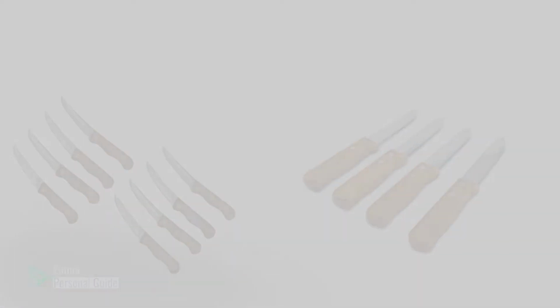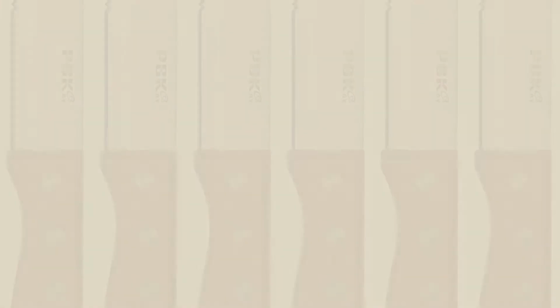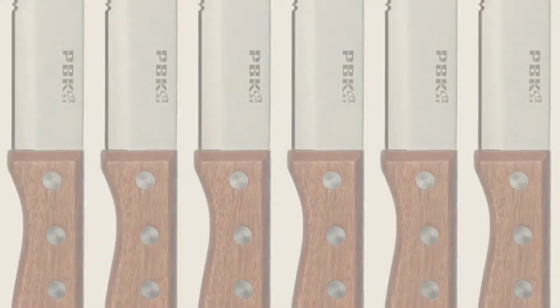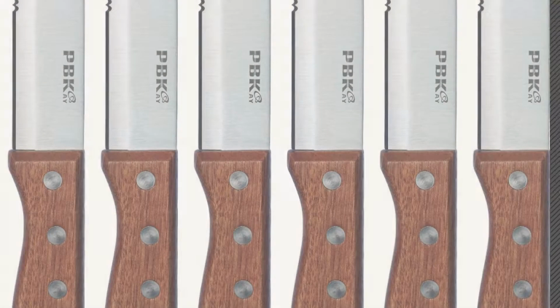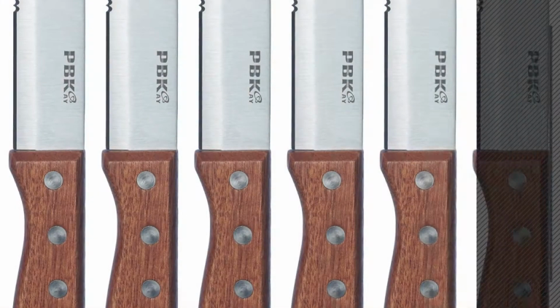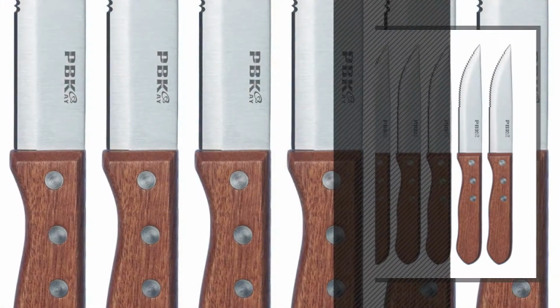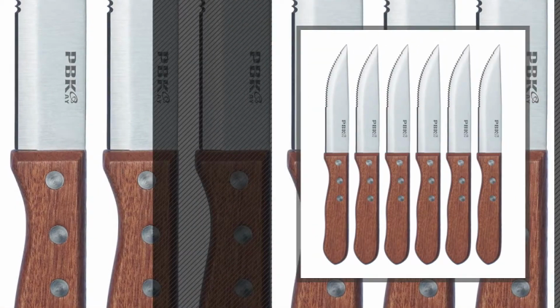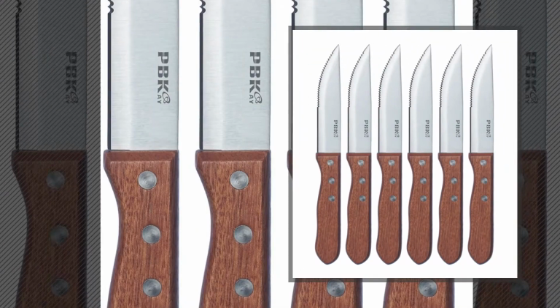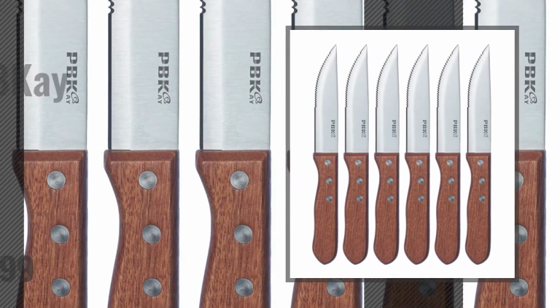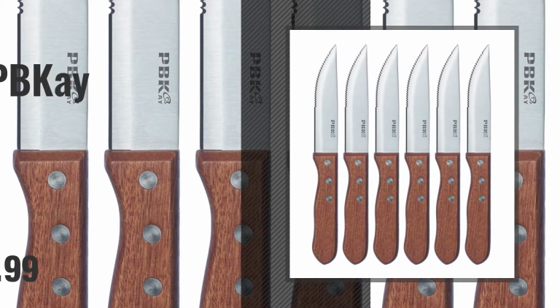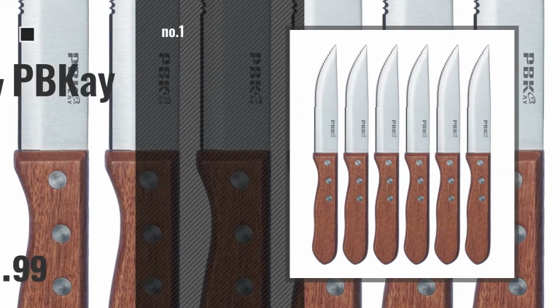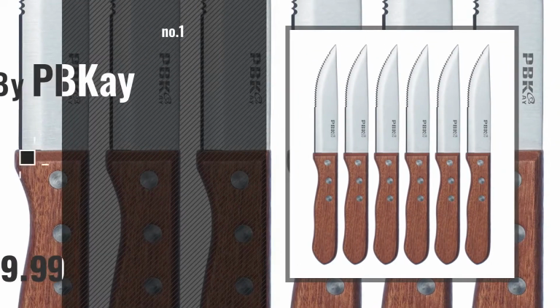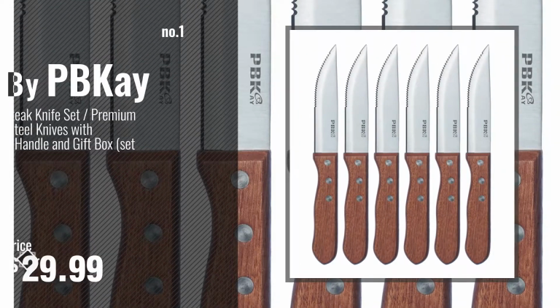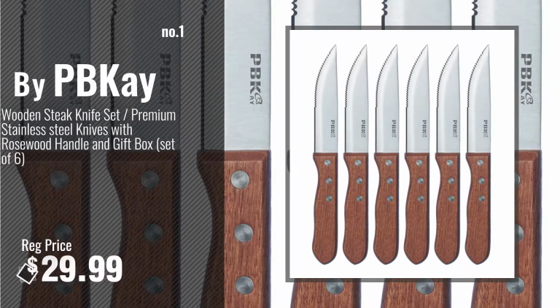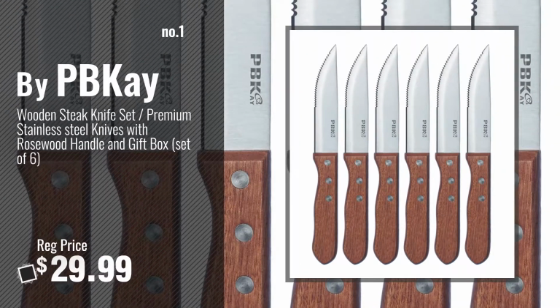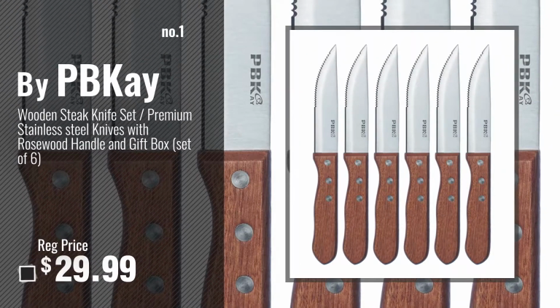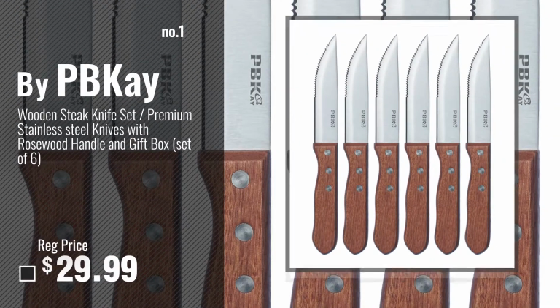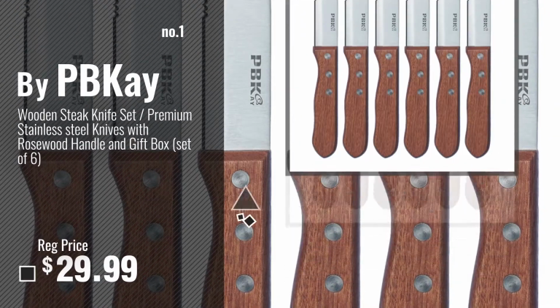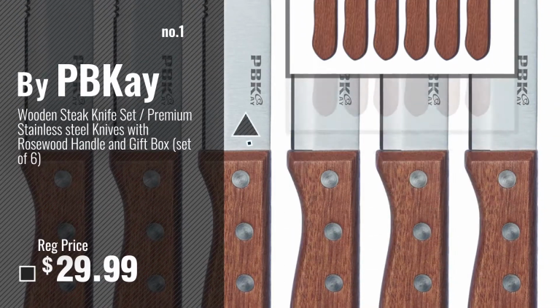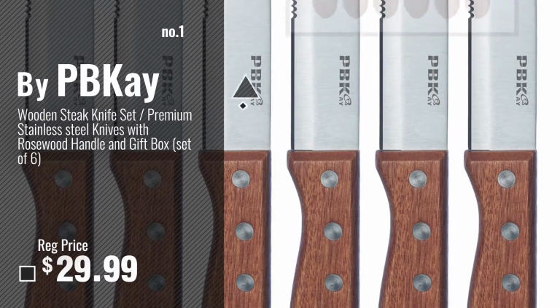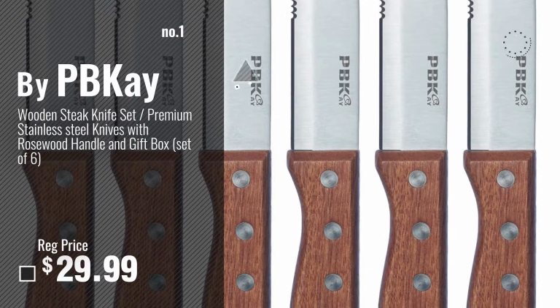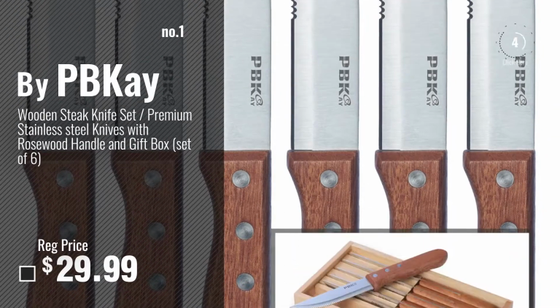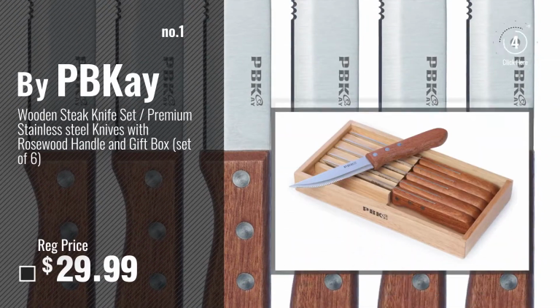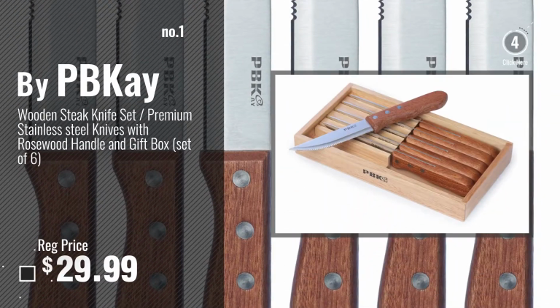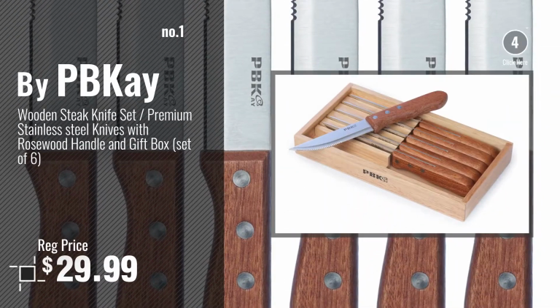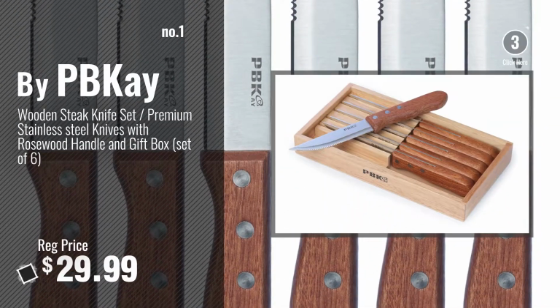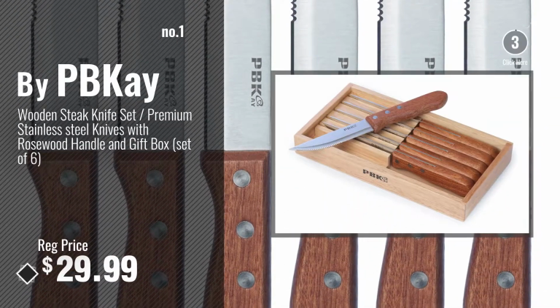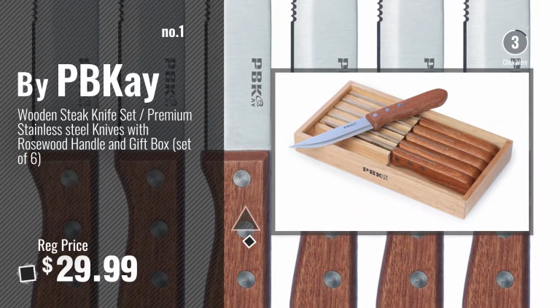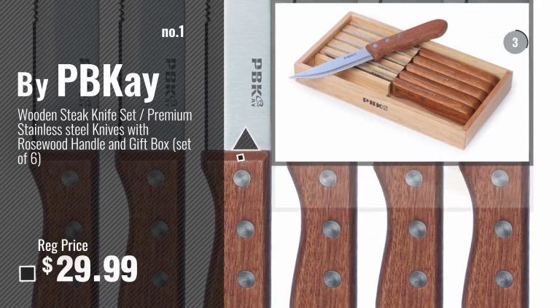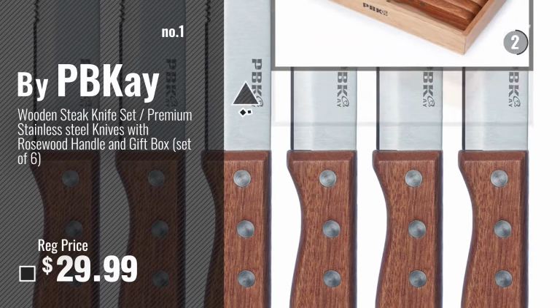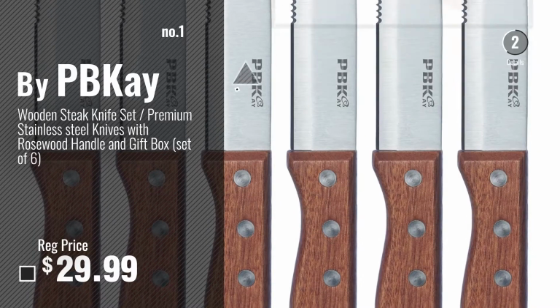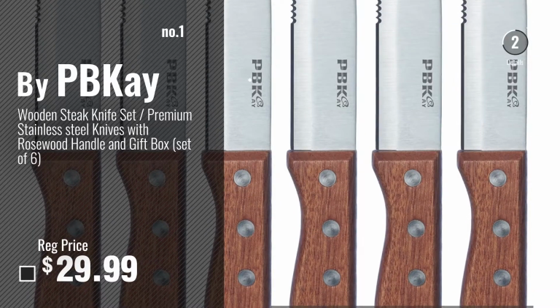Number 1, Most Popular, by PBK. Watch this video, choose your favorite.